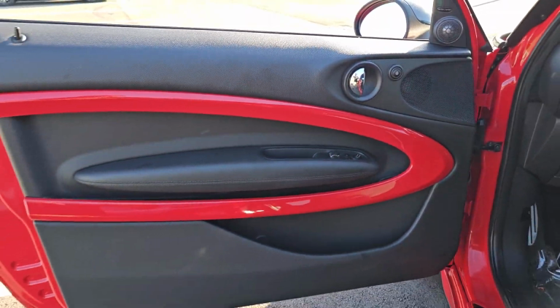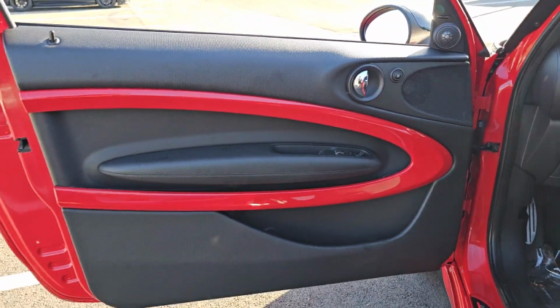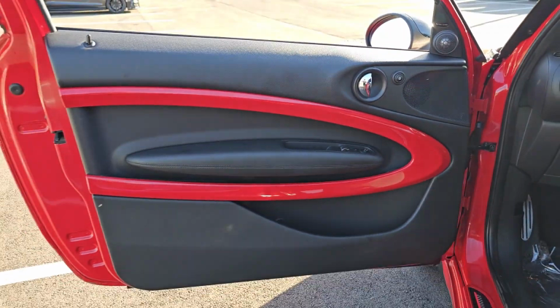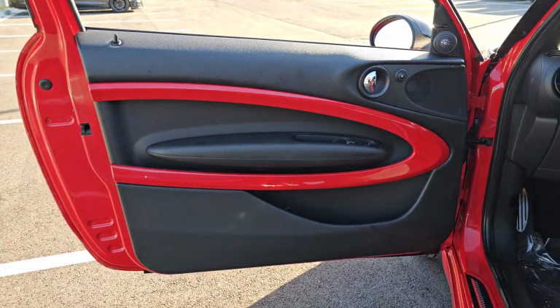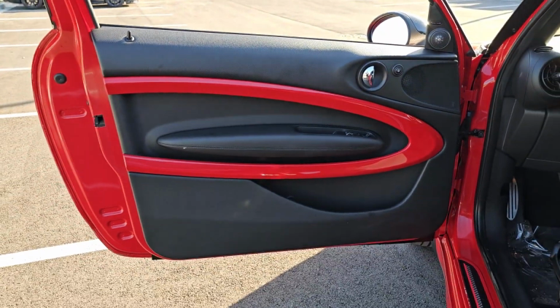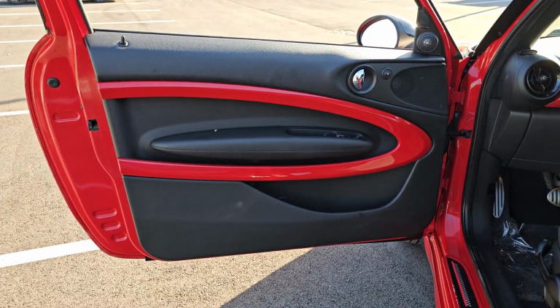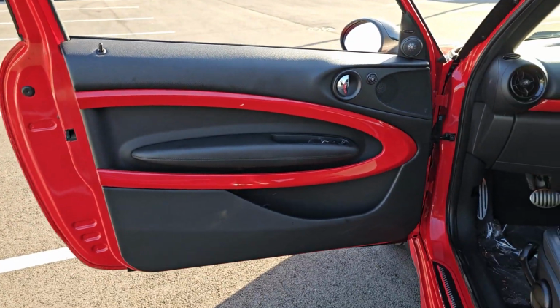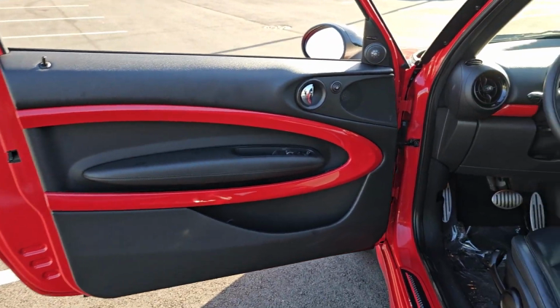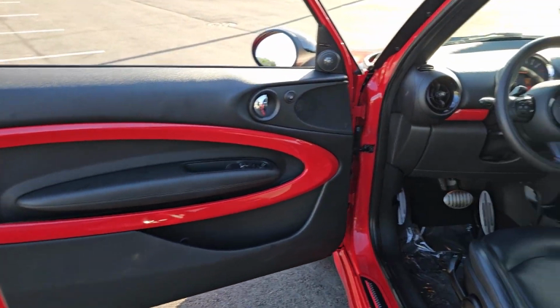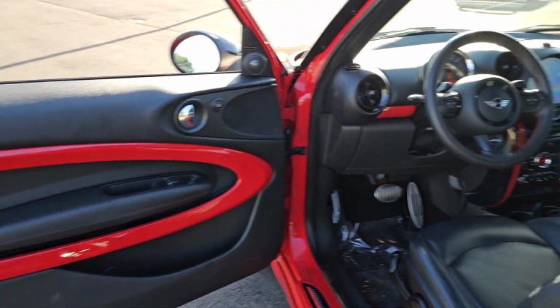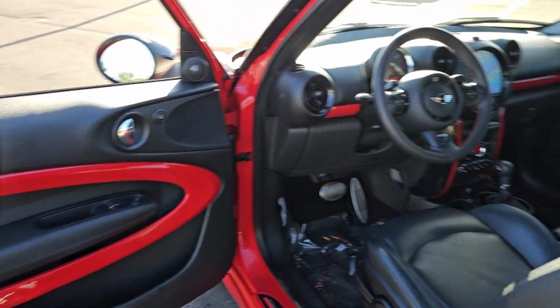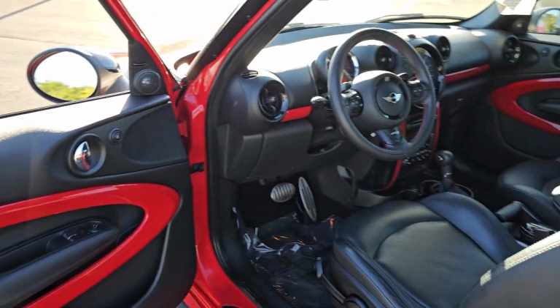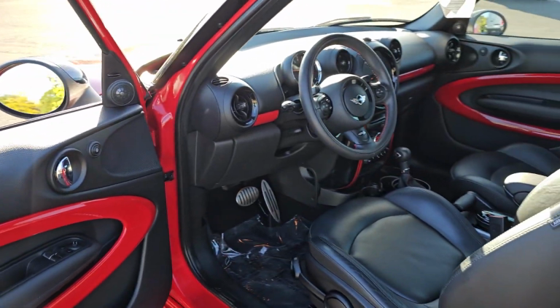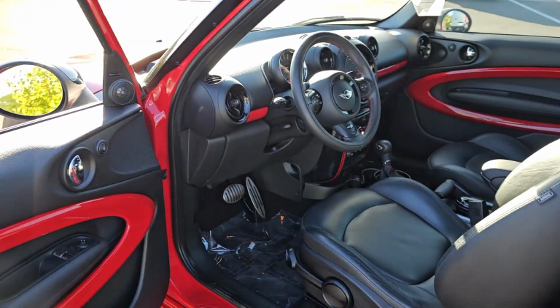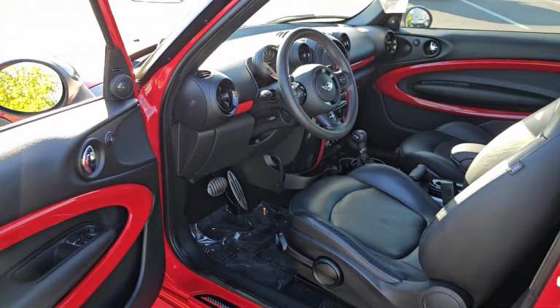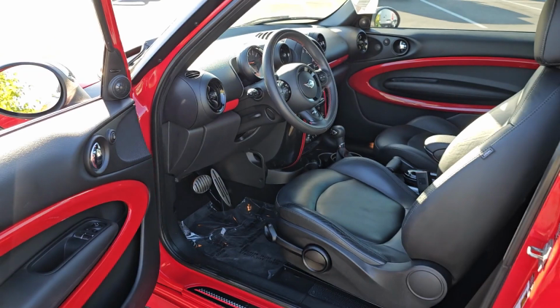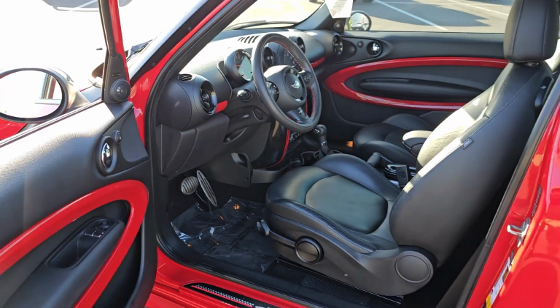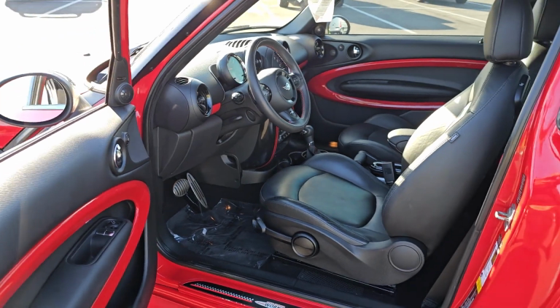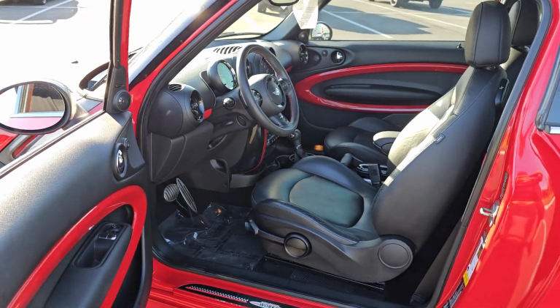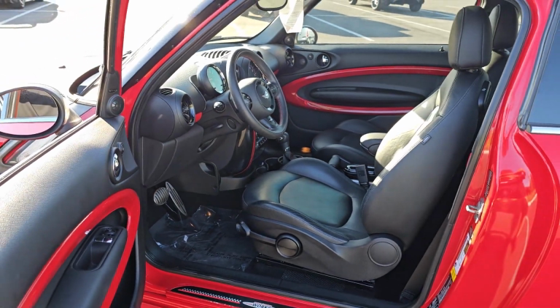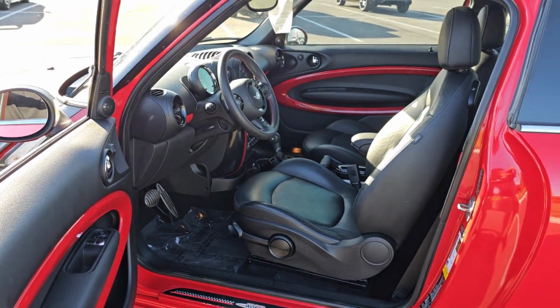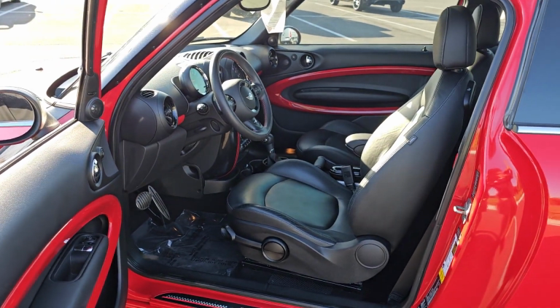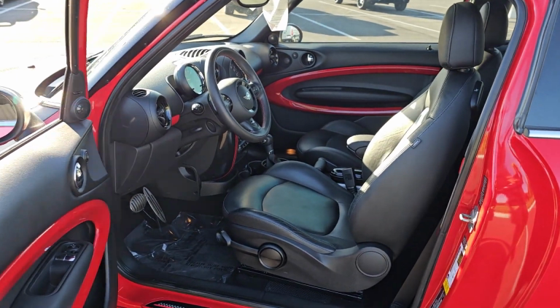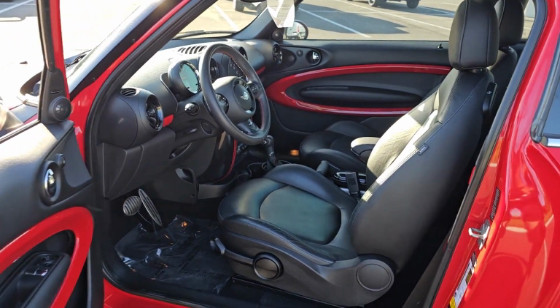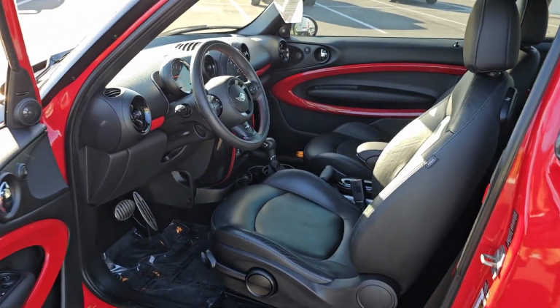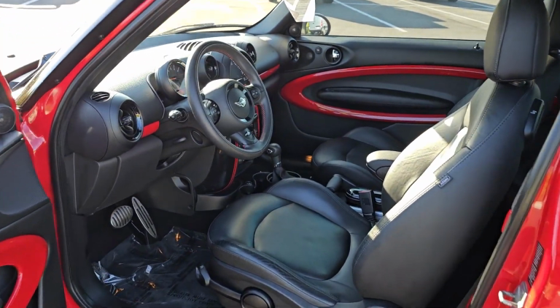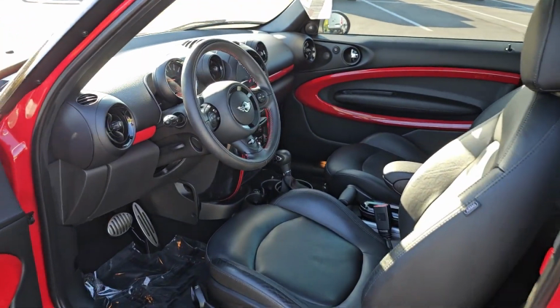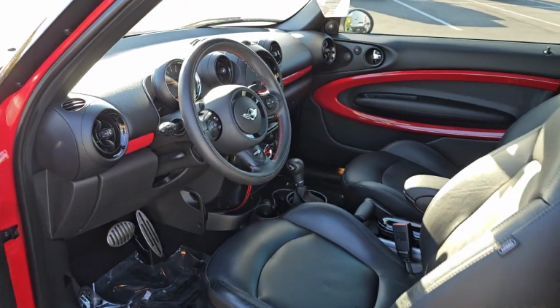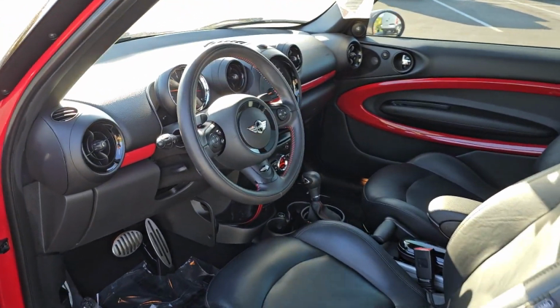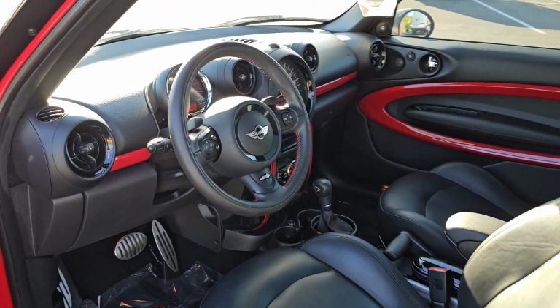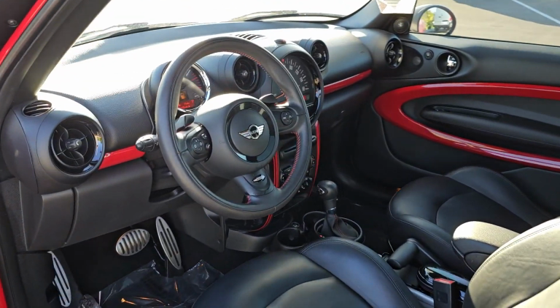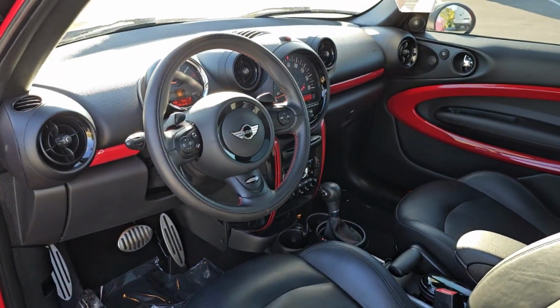Fog lamps, premium sound system, satellite radio, aluminum wheels, heated front seat.